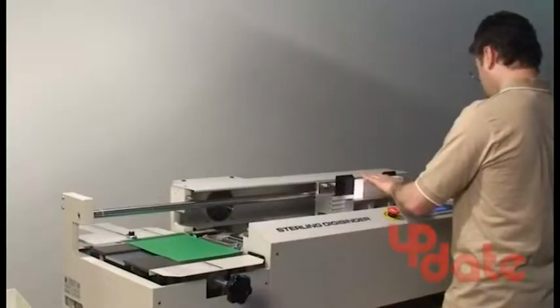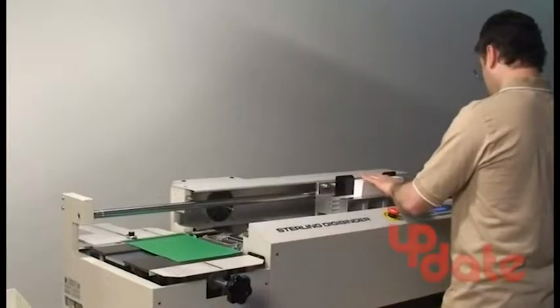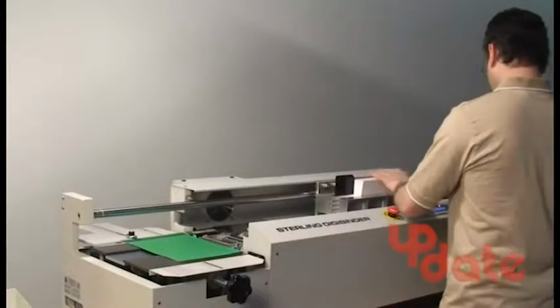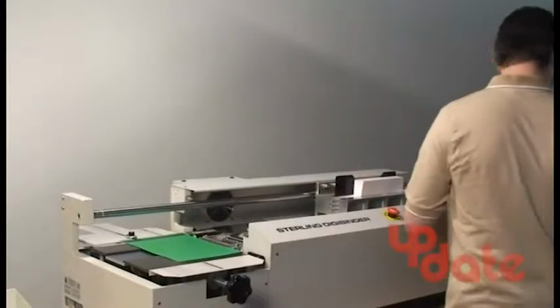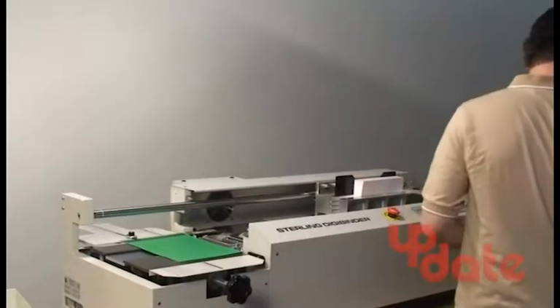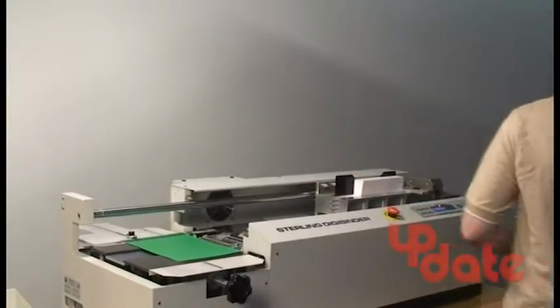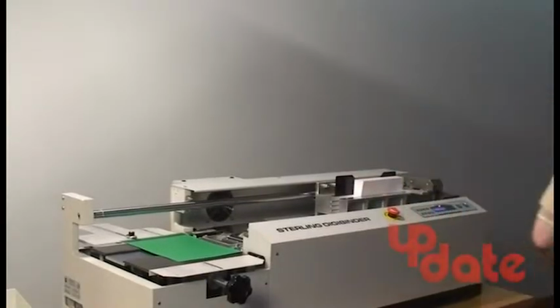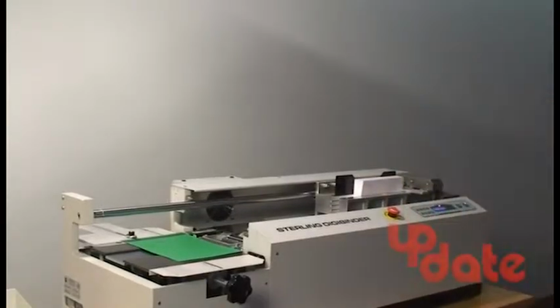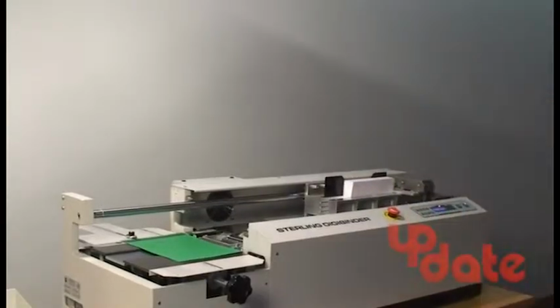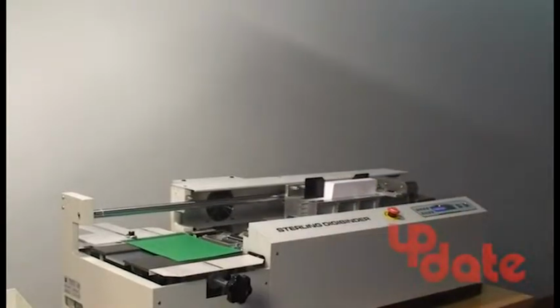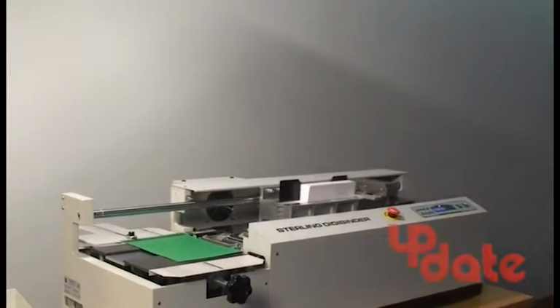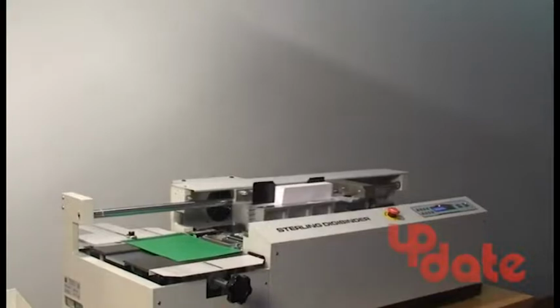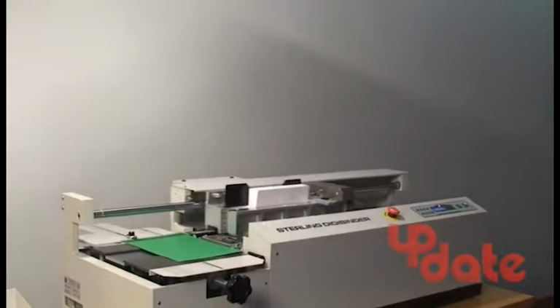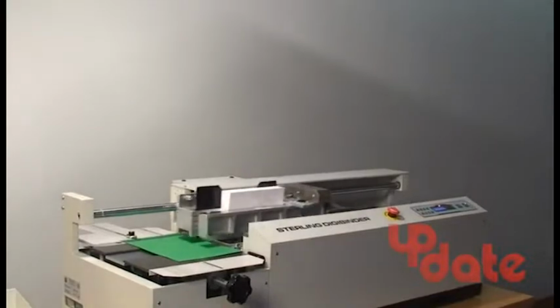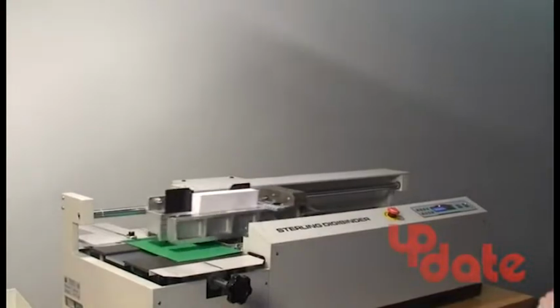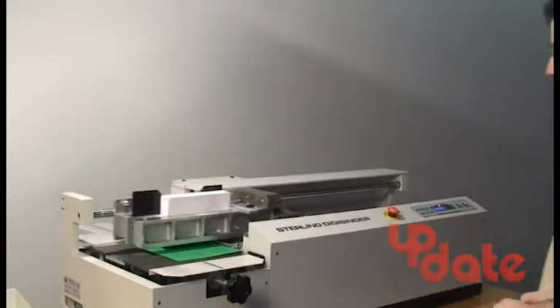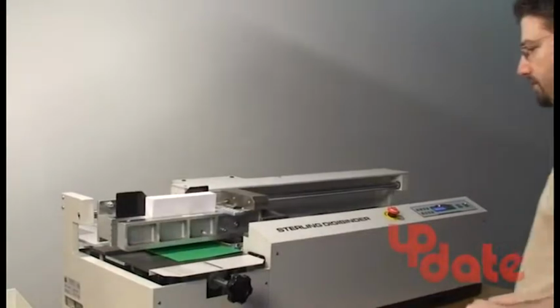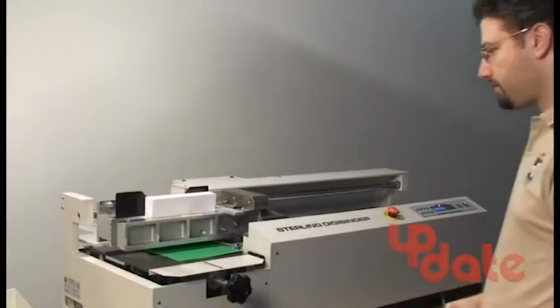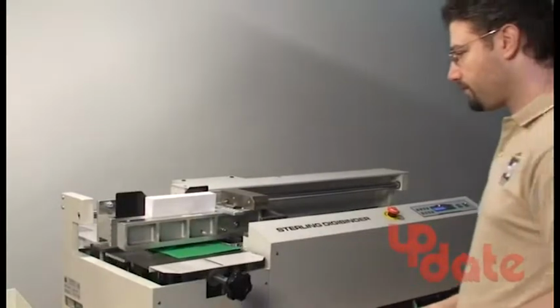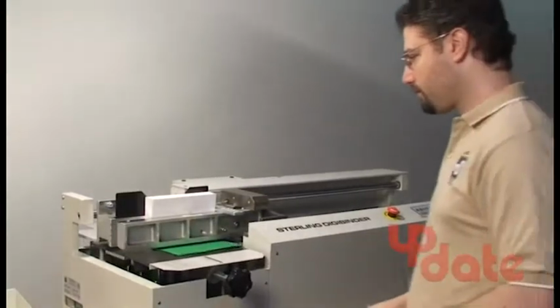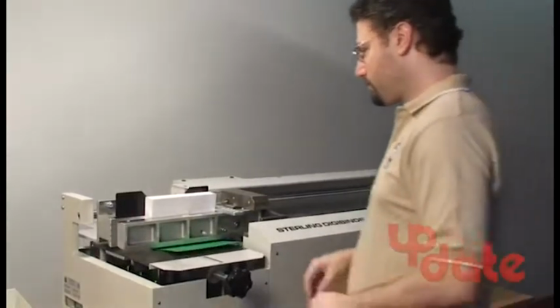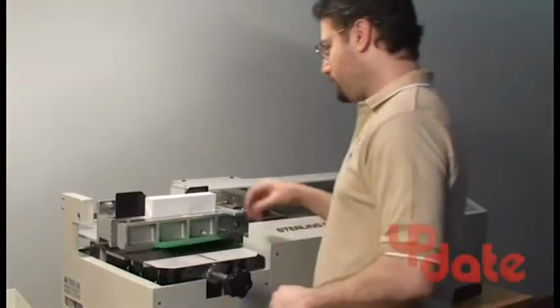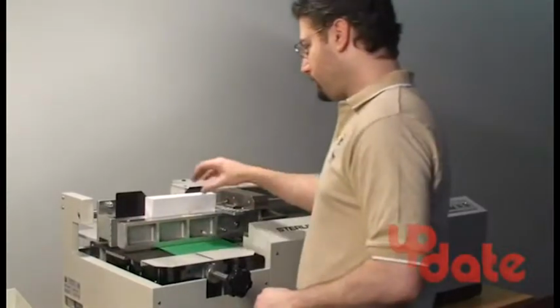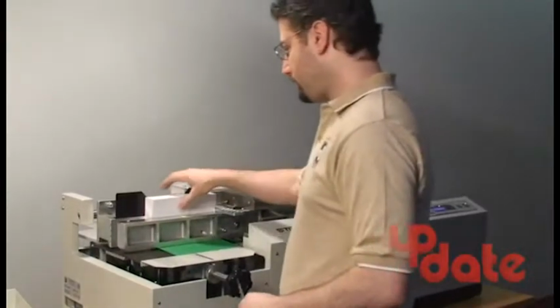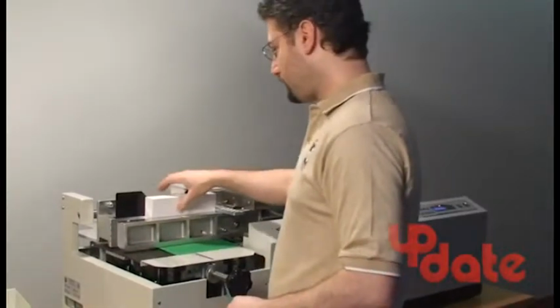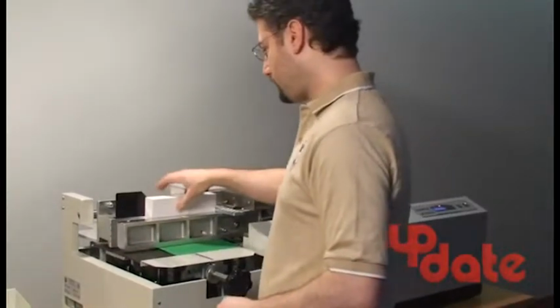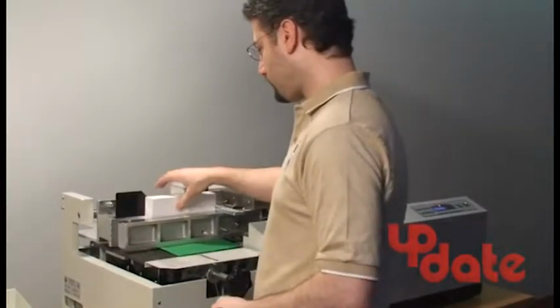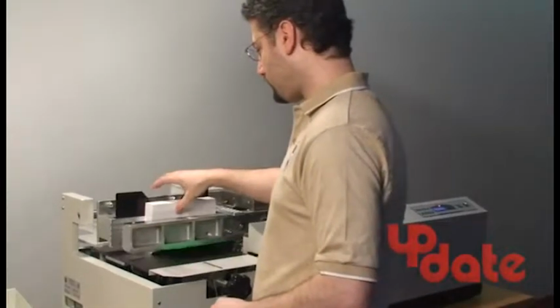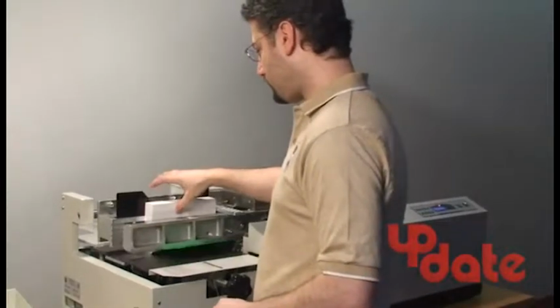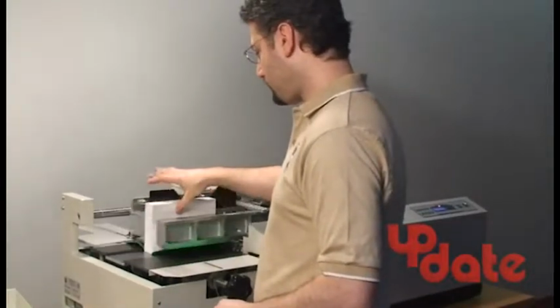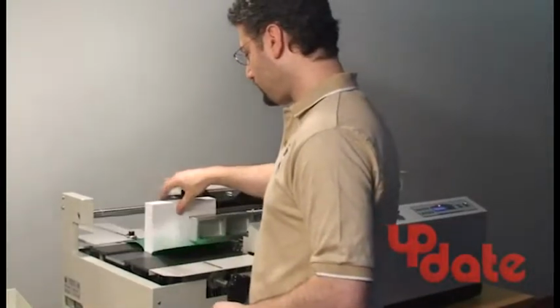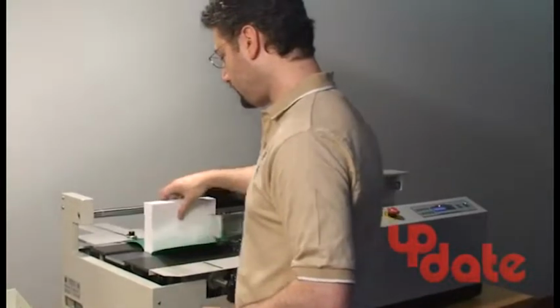Bind books from two sheets to two and a quarter inches thick. Simply put the cover on the notcher table, put the book in the clamp, and press start.